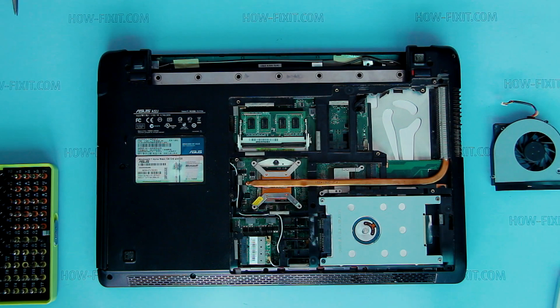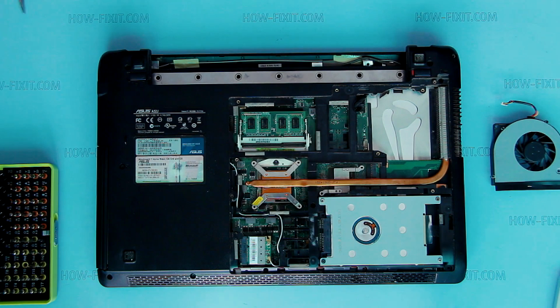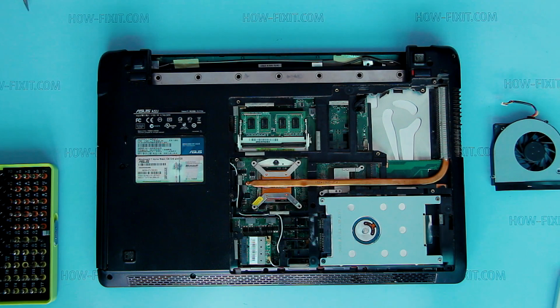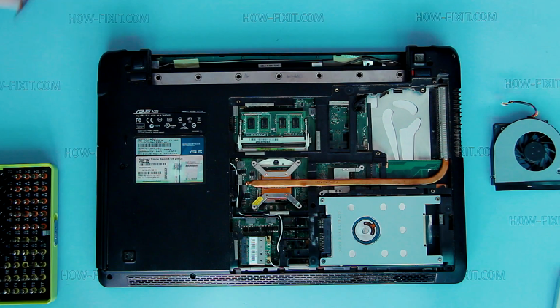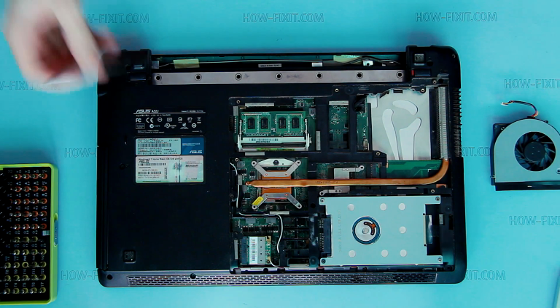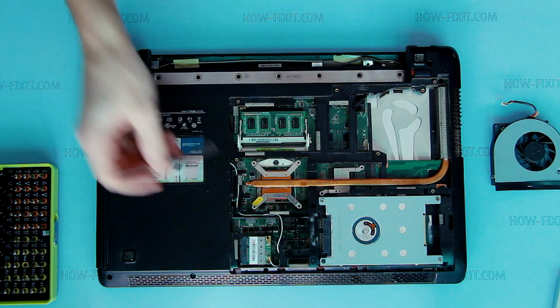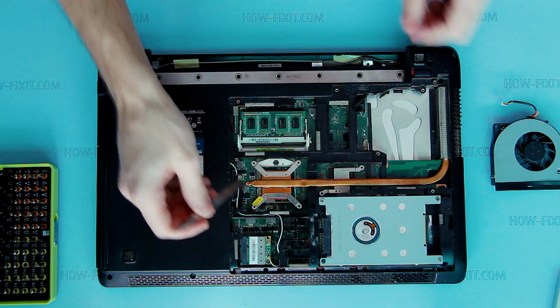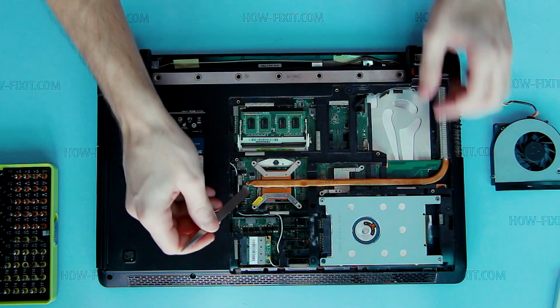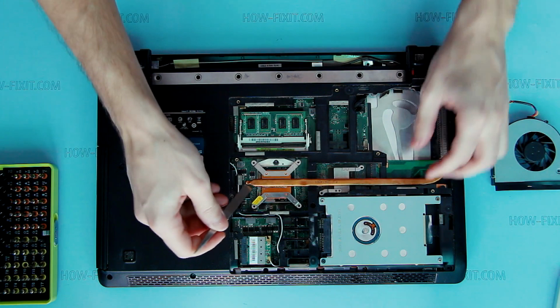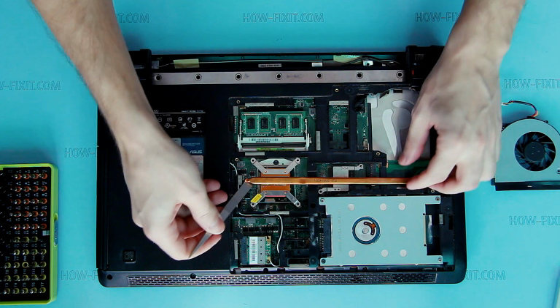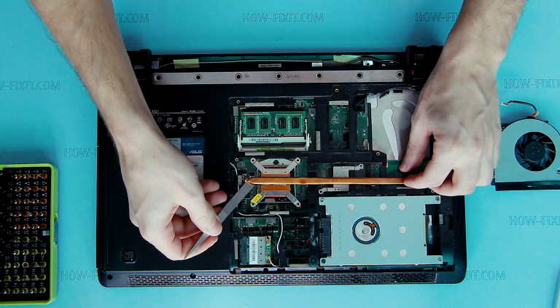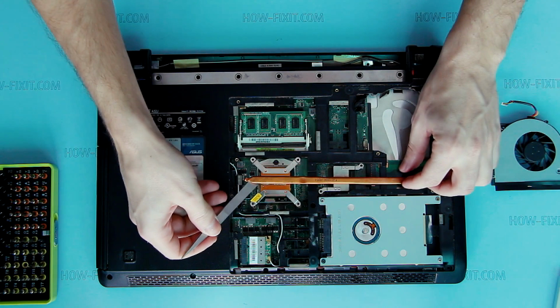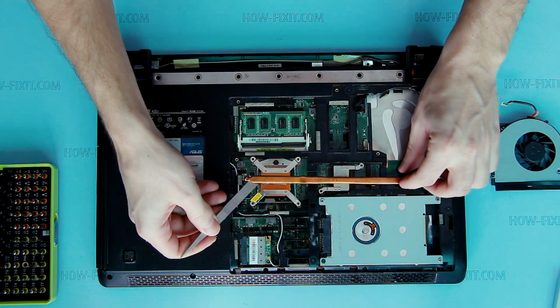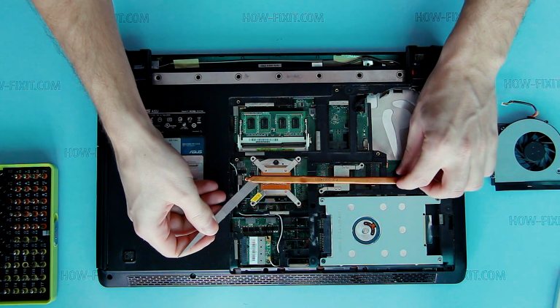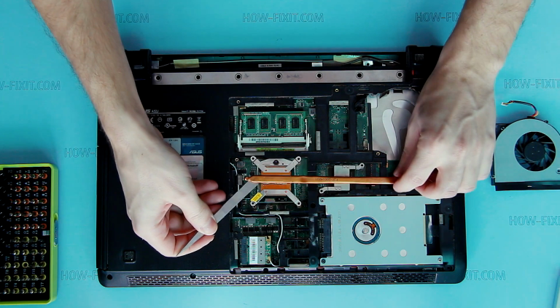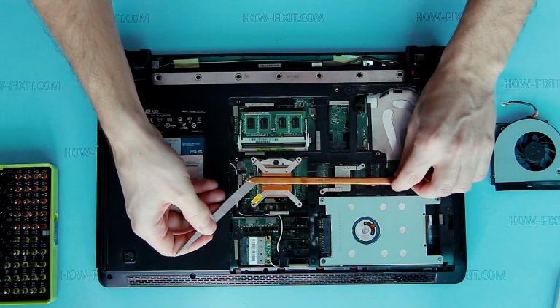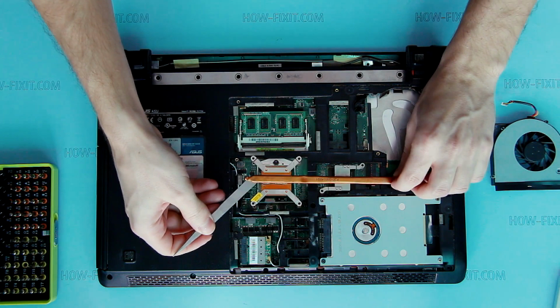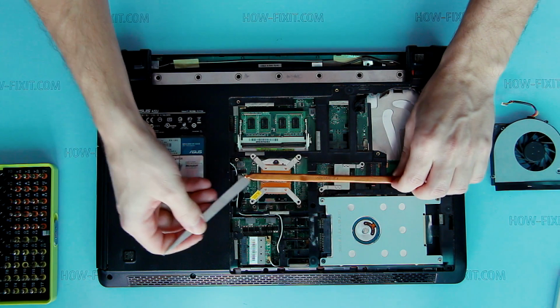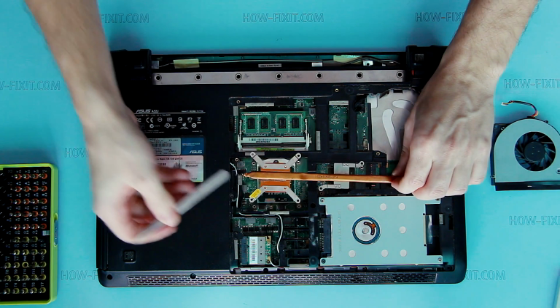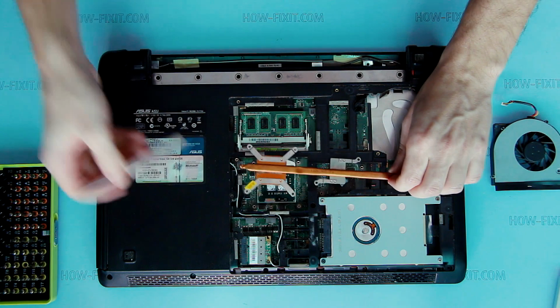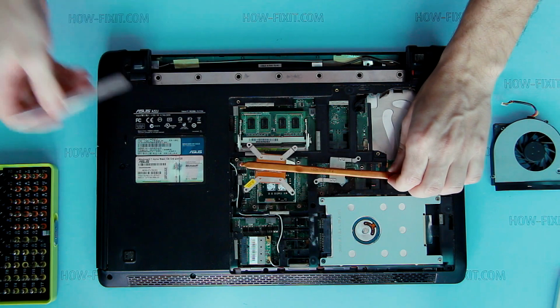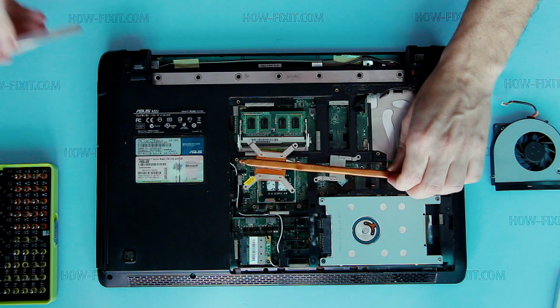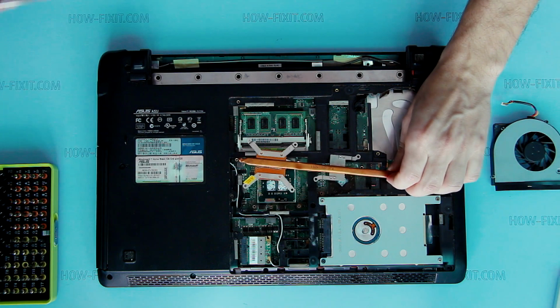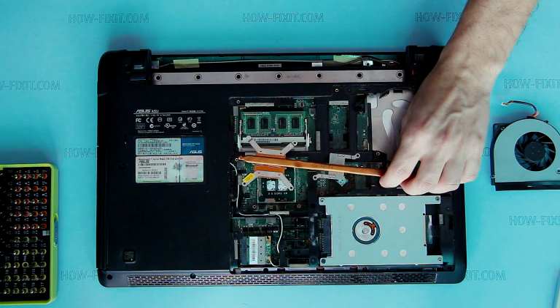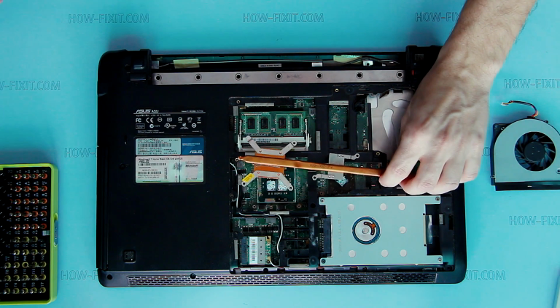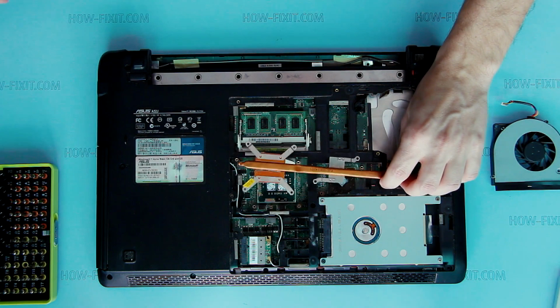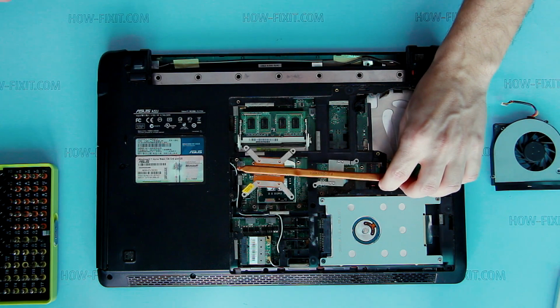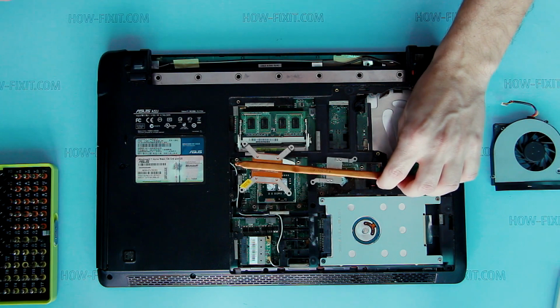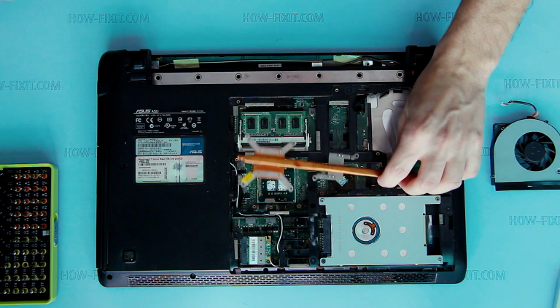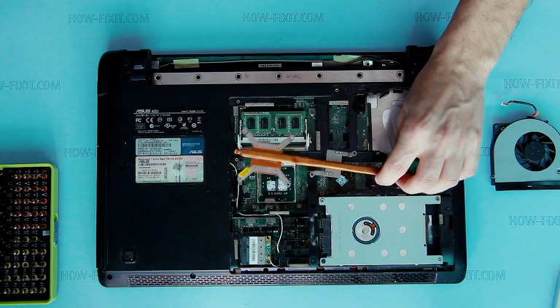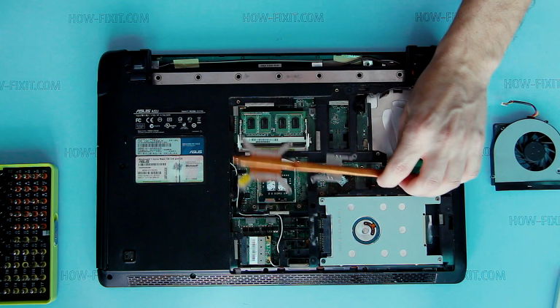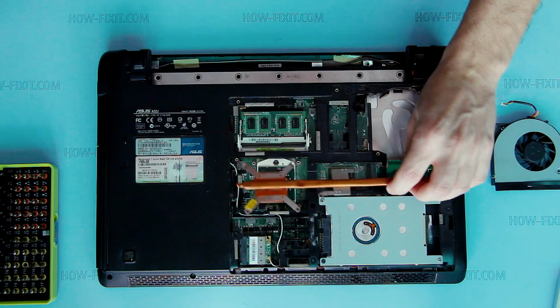Remove heat system and clean the rest of thermal paste from the heat system, CPU, and north bridge.